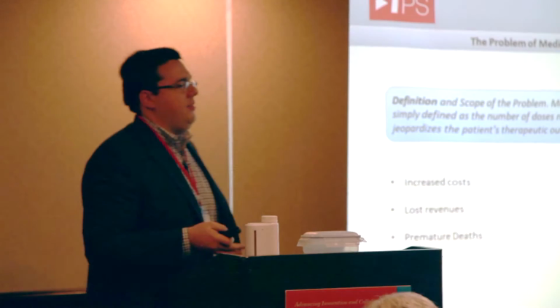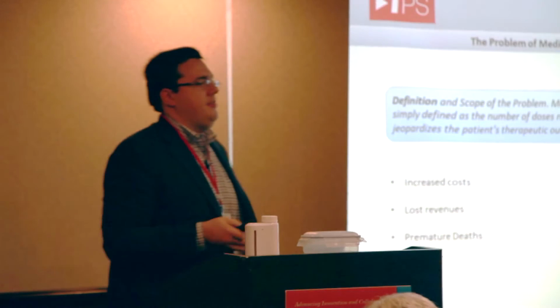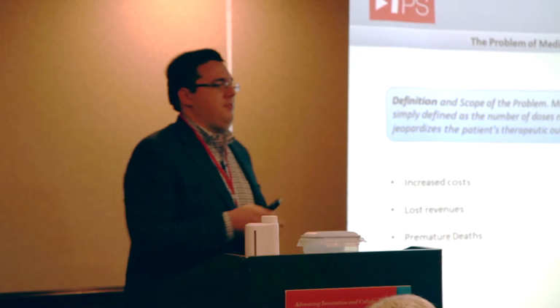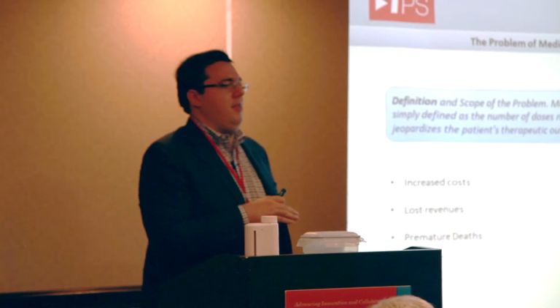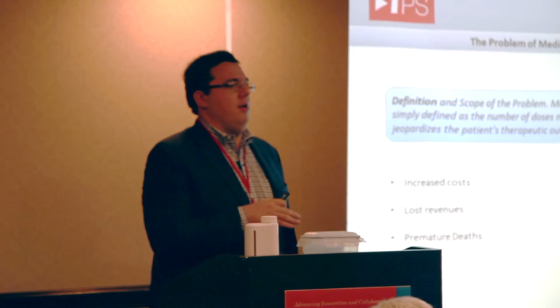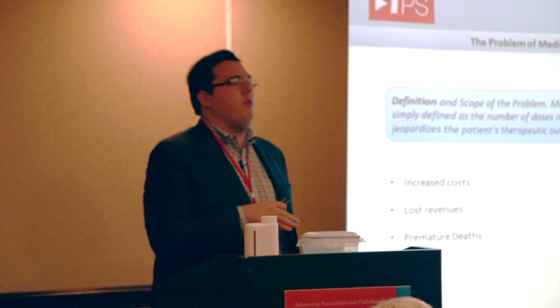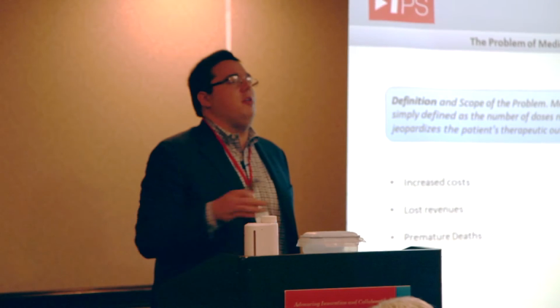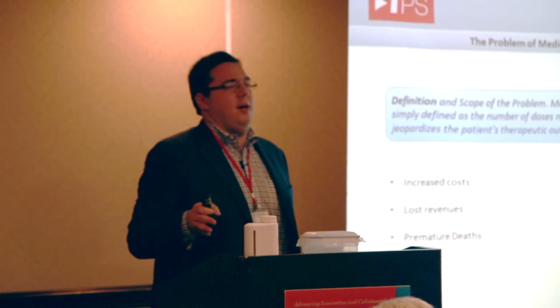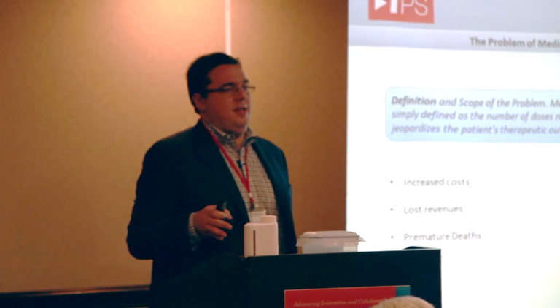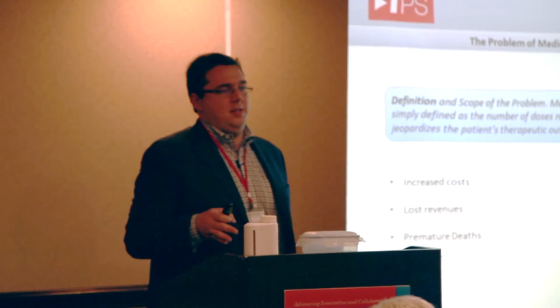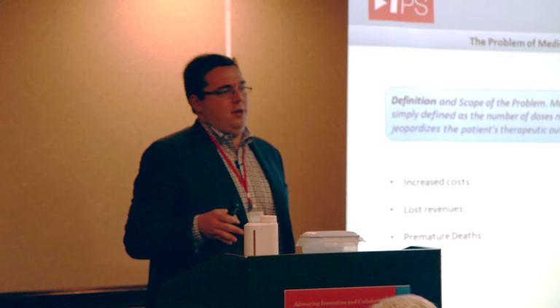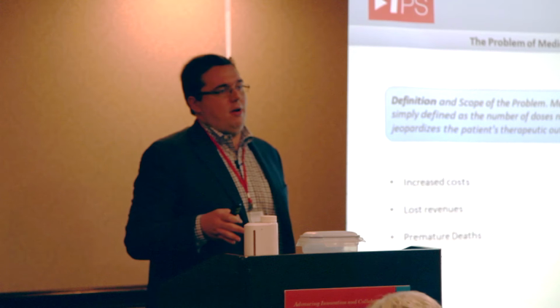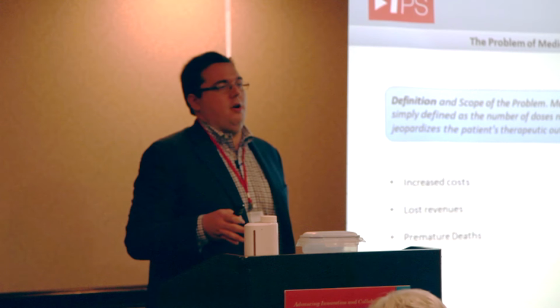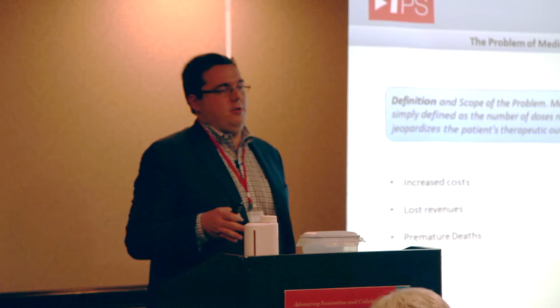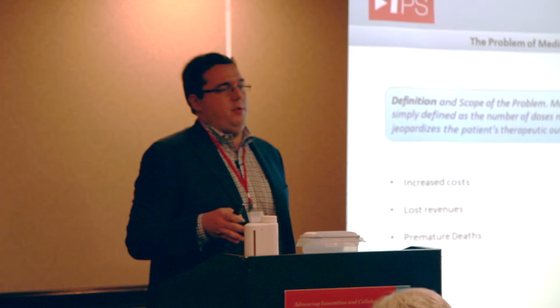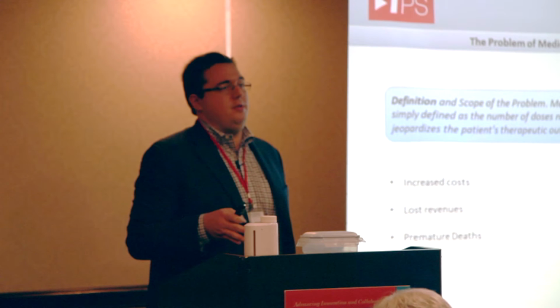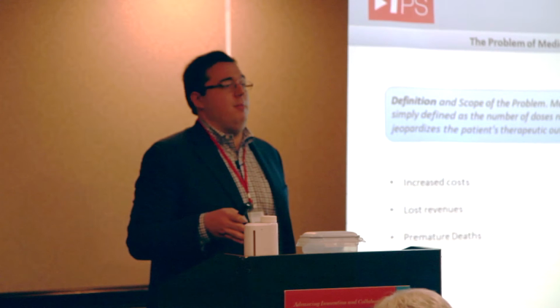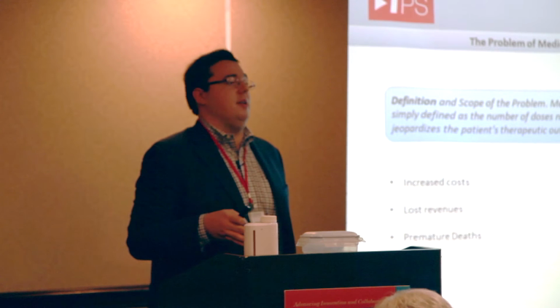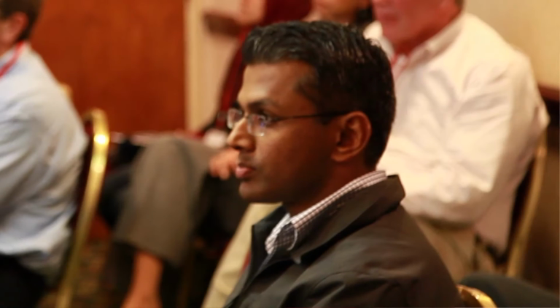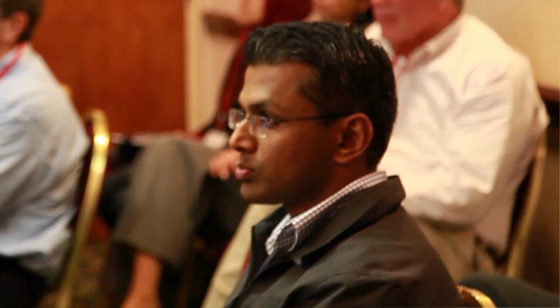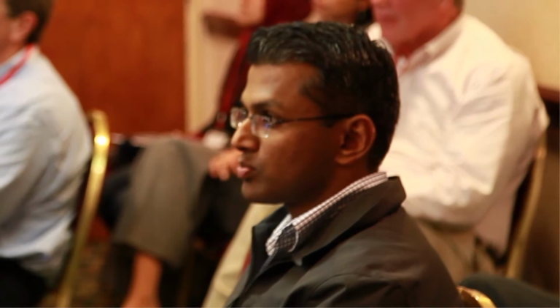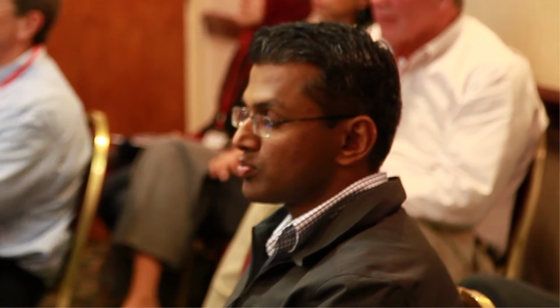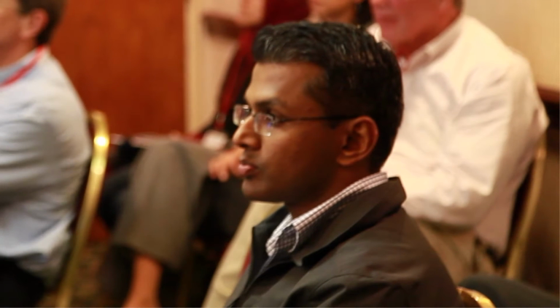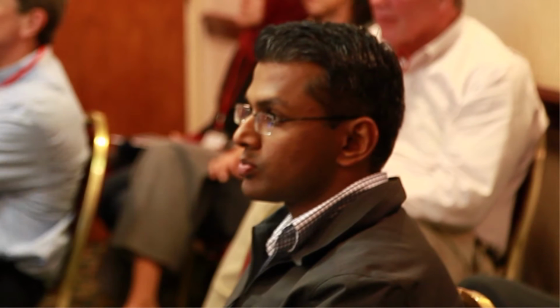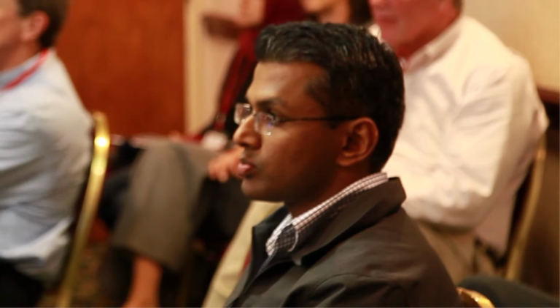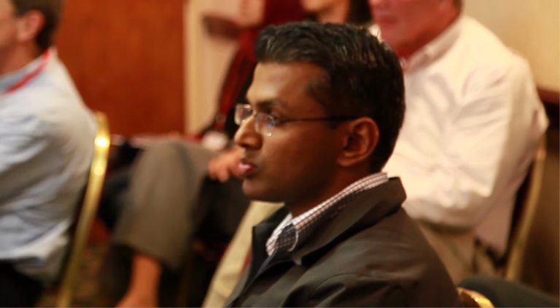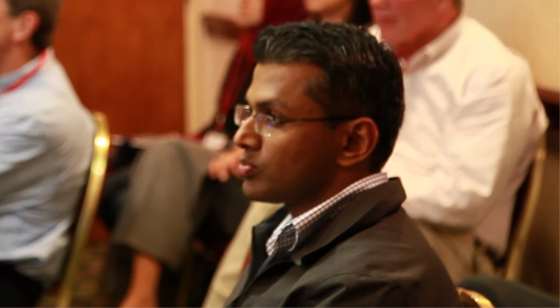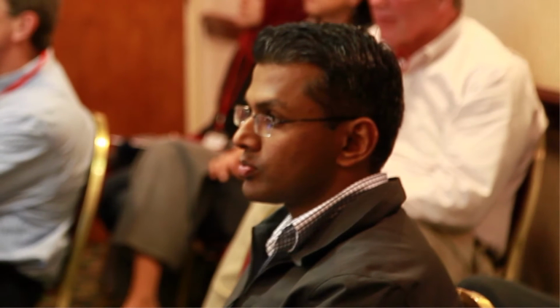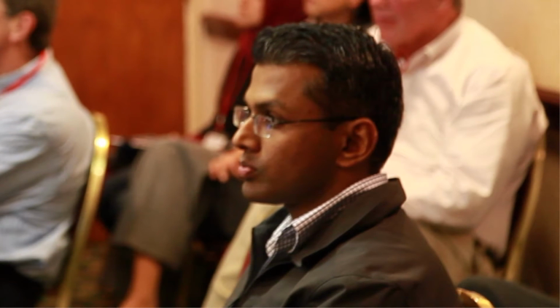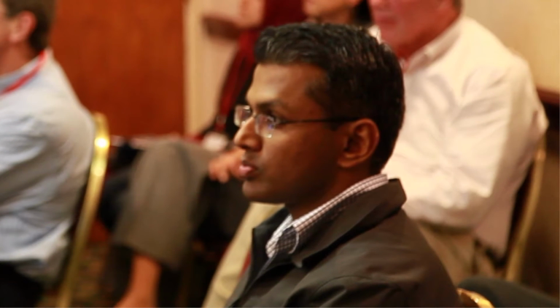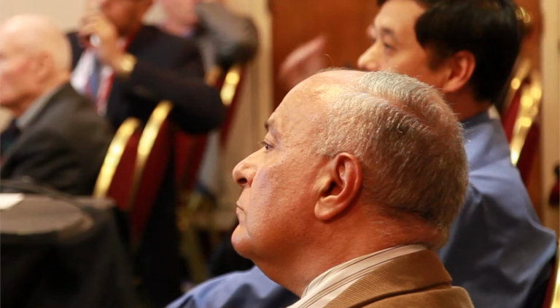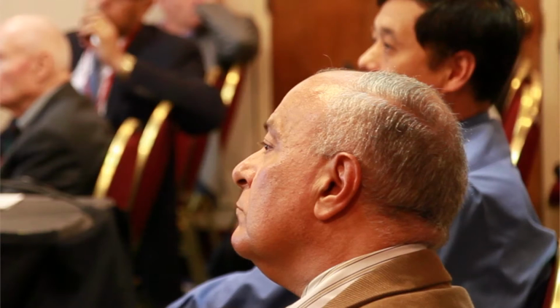It's estimated that over 100,000 deaths a year are contributed to medication non-adherence. This problem is considered one of the largest problems in healthcare.